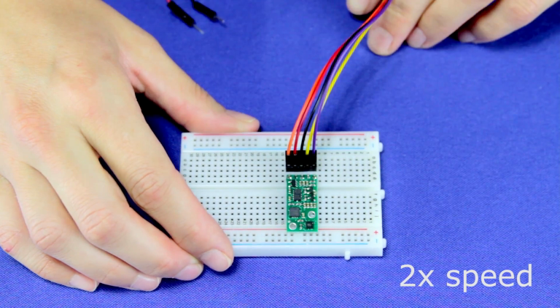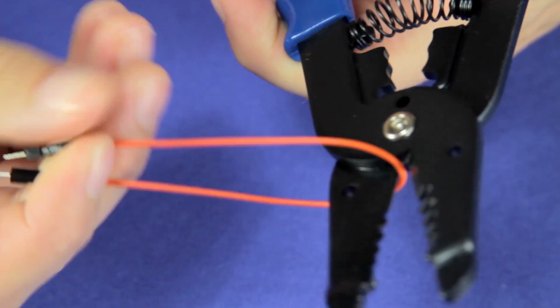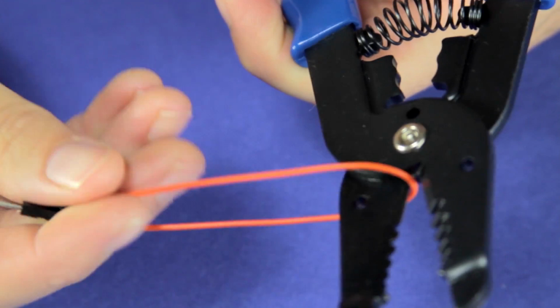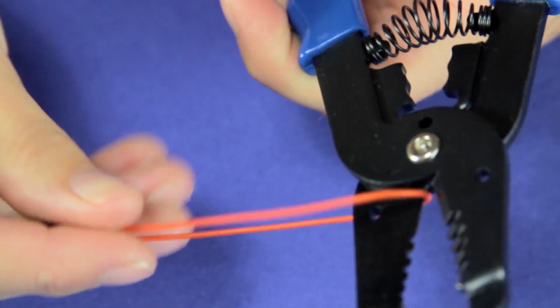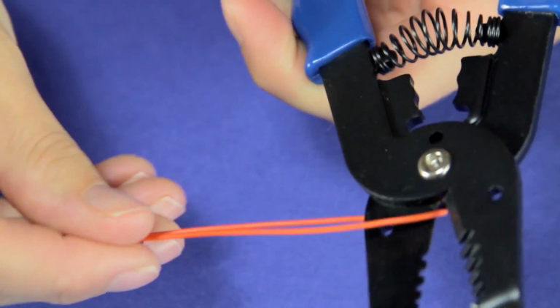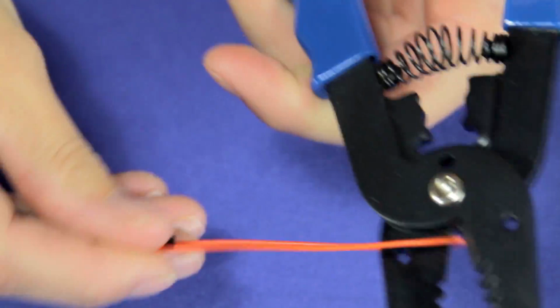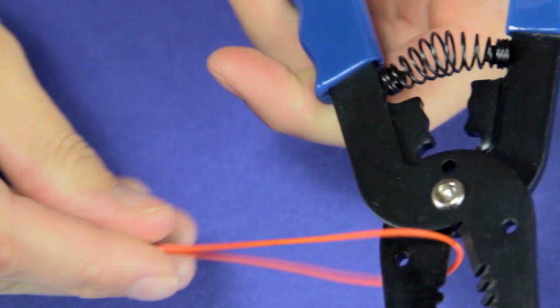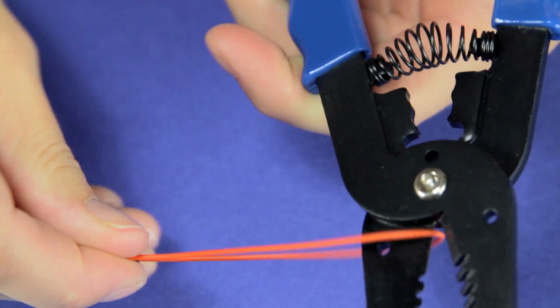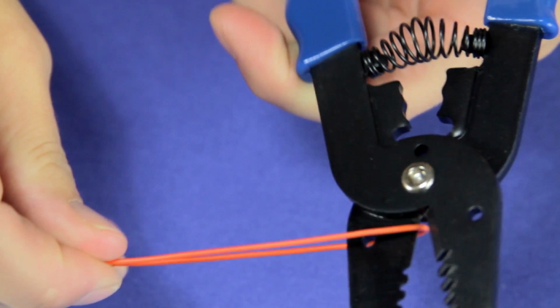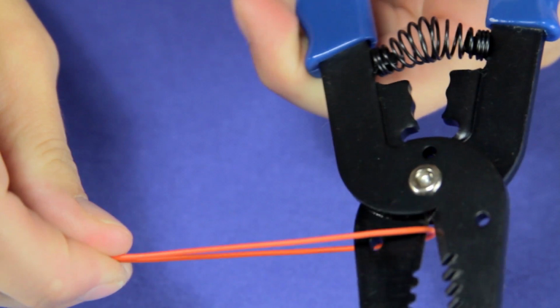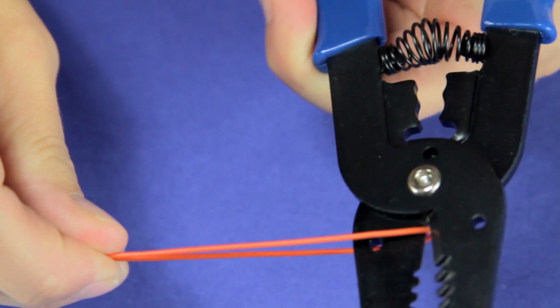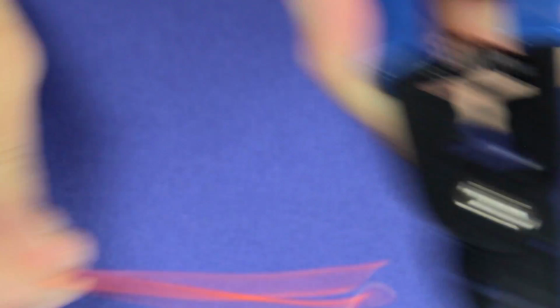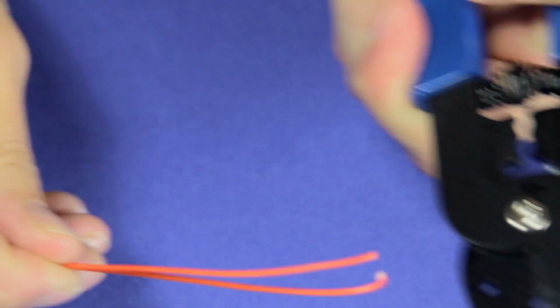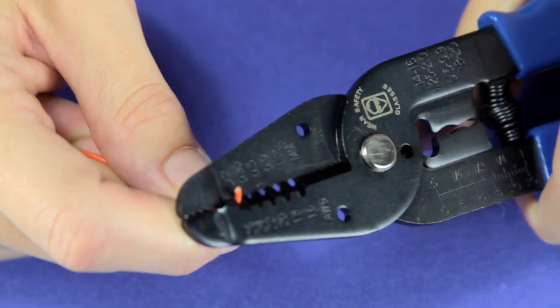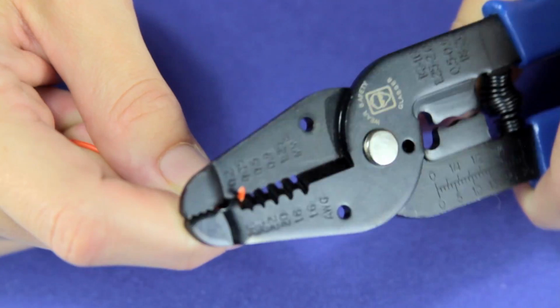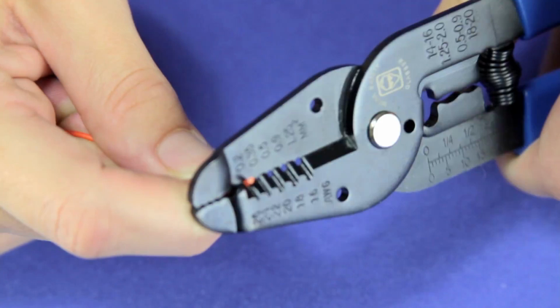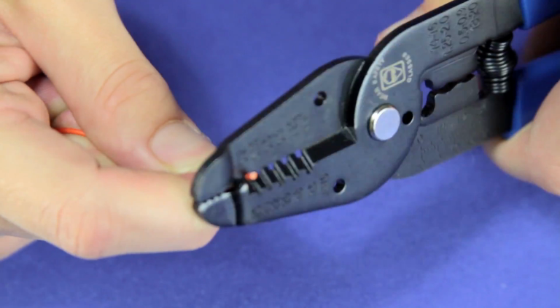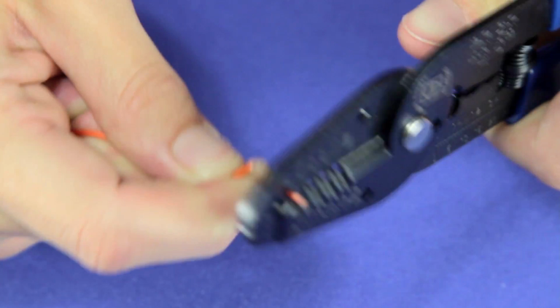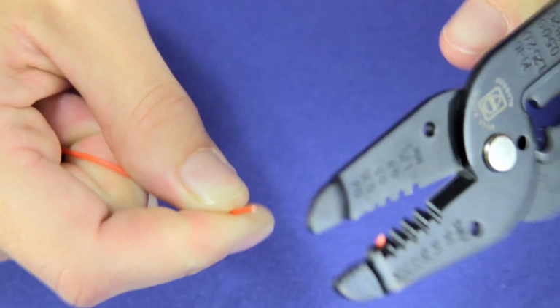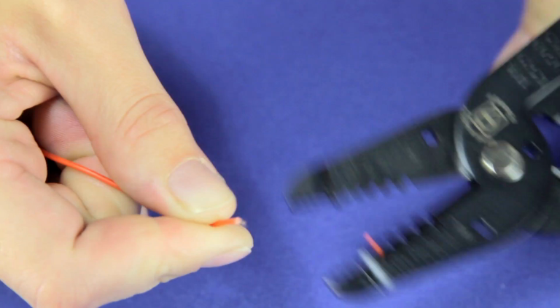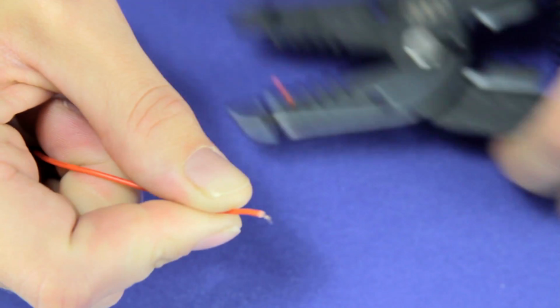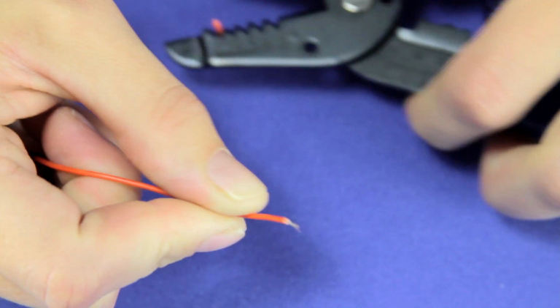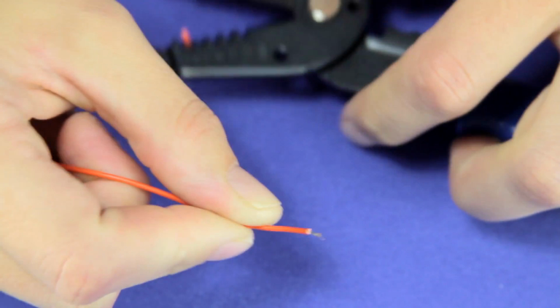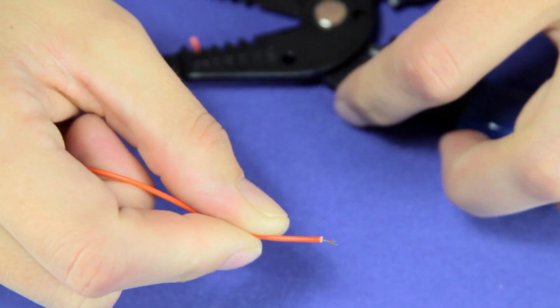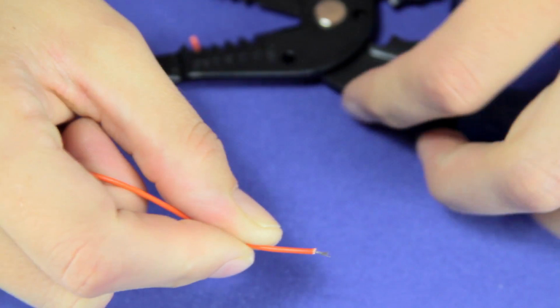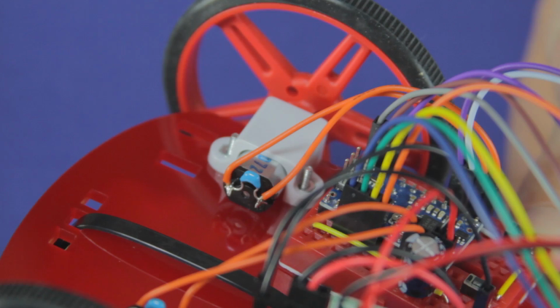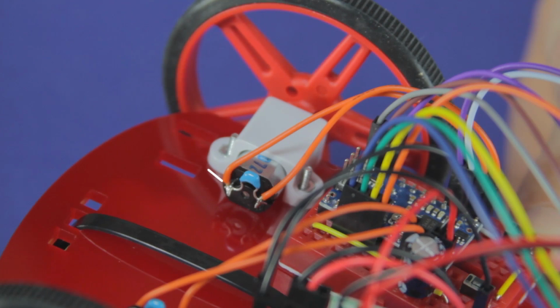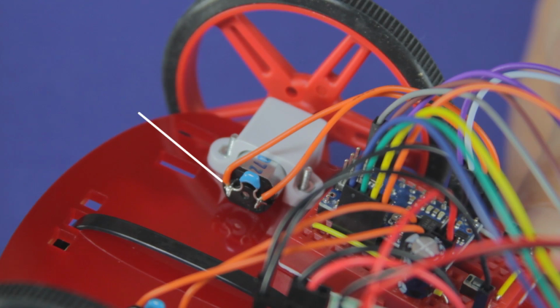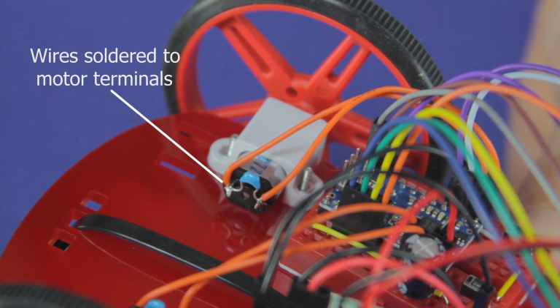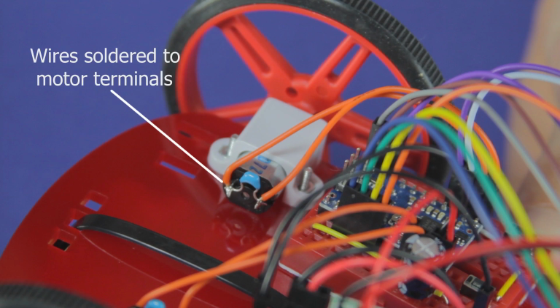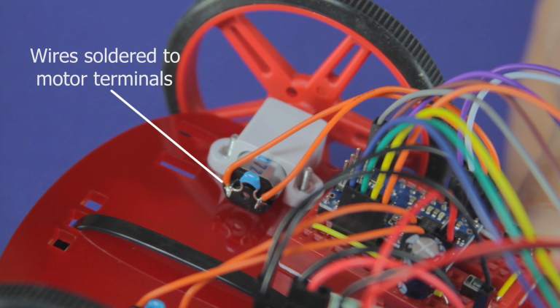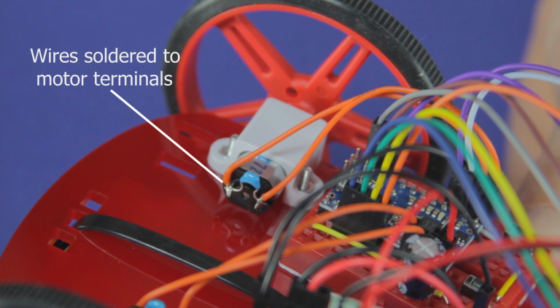You can even cut cables in half, strip the ends, then solder them directly to PCBs or small motor terminals.